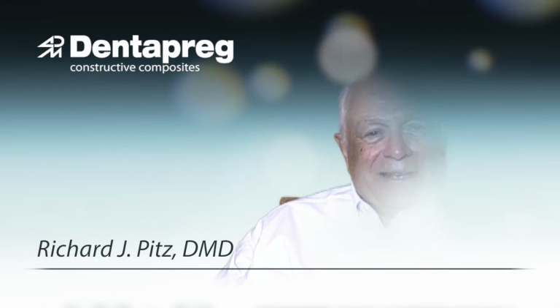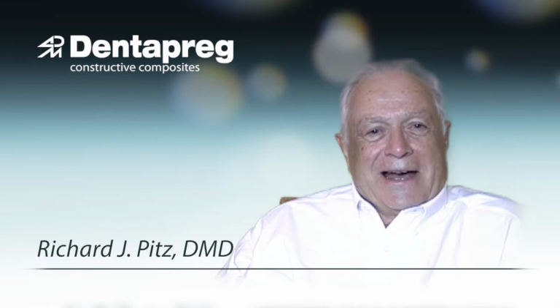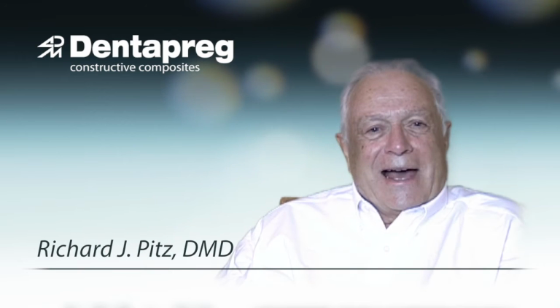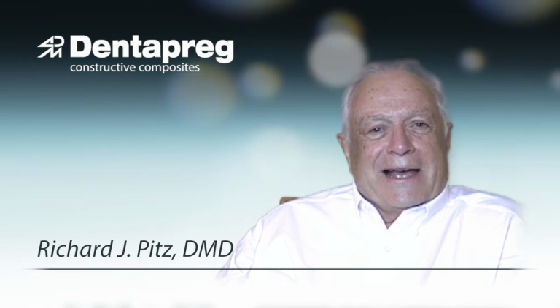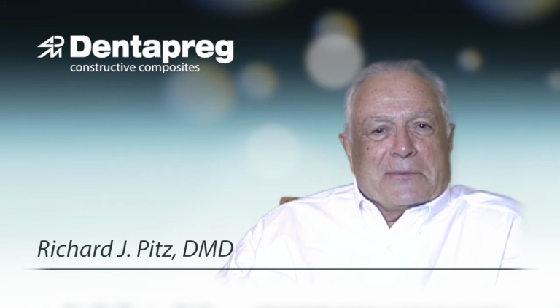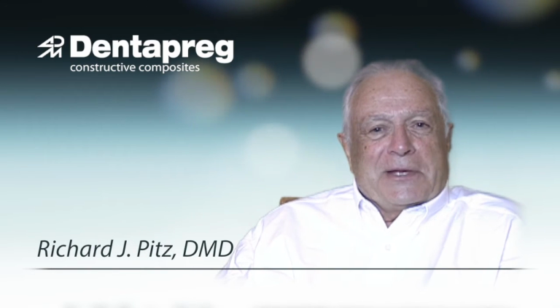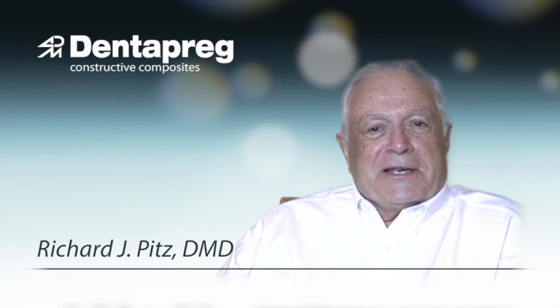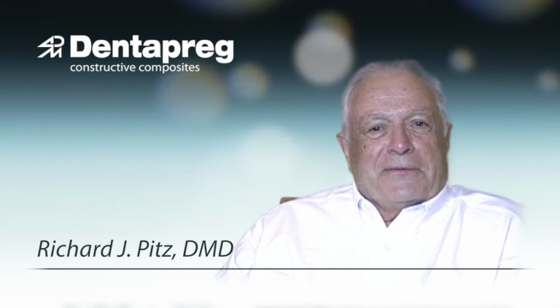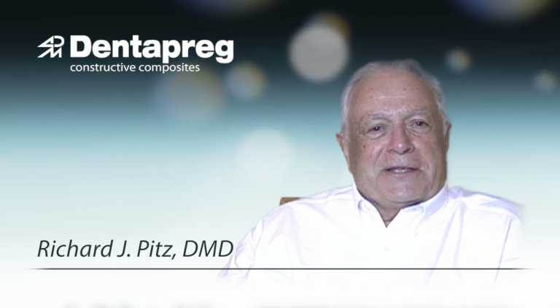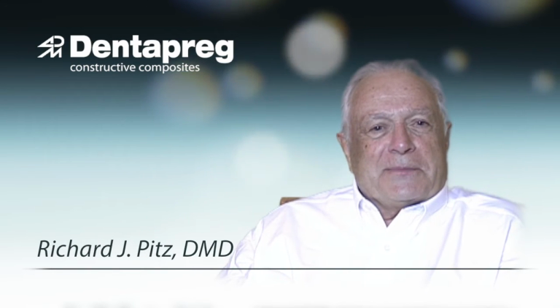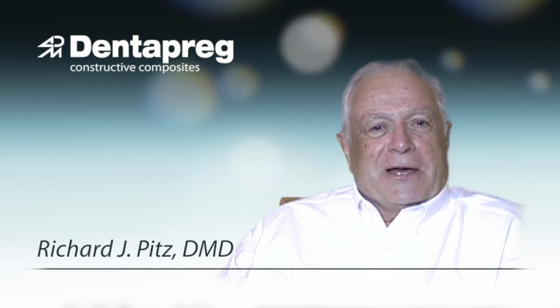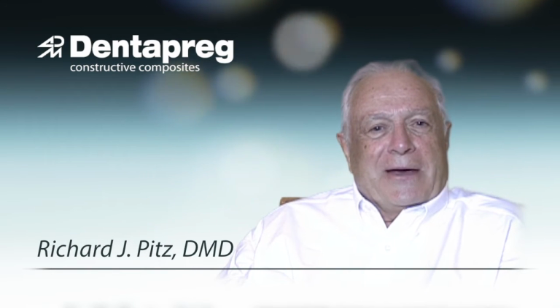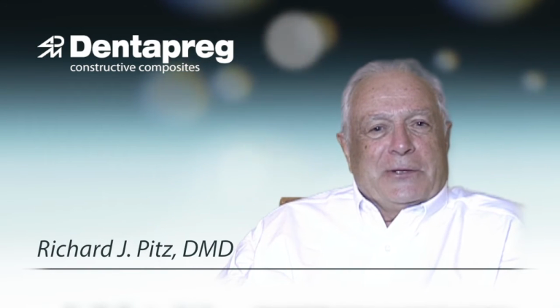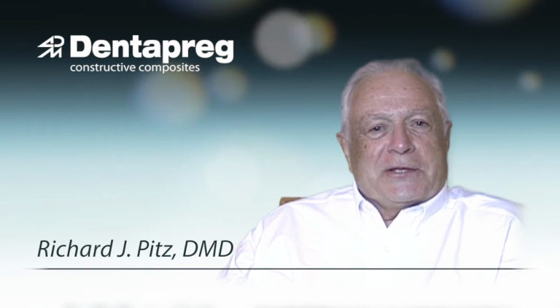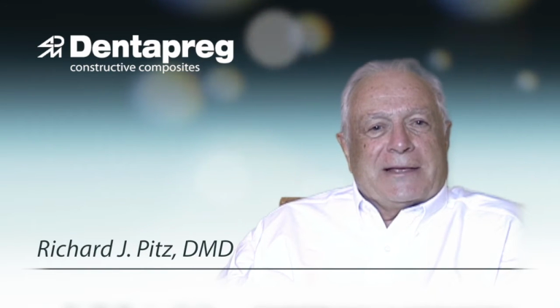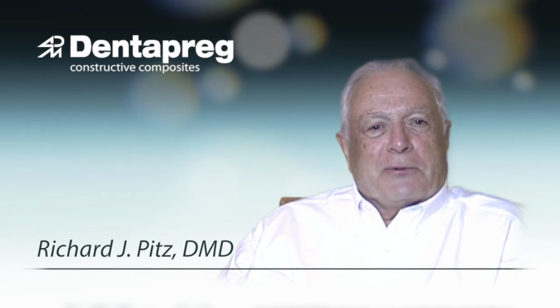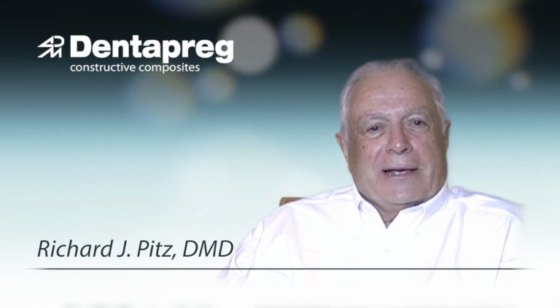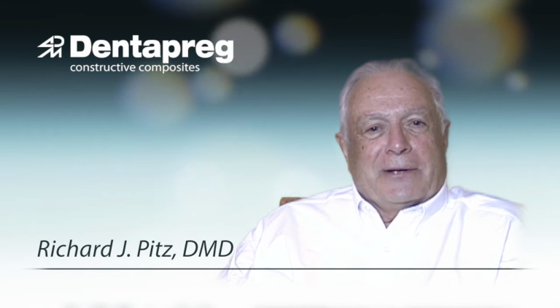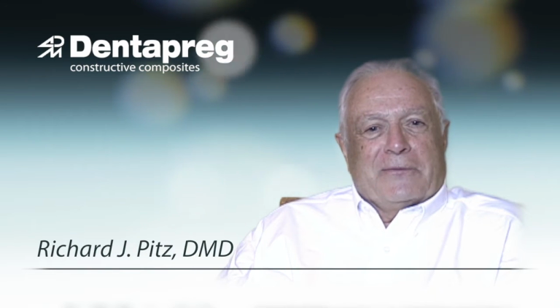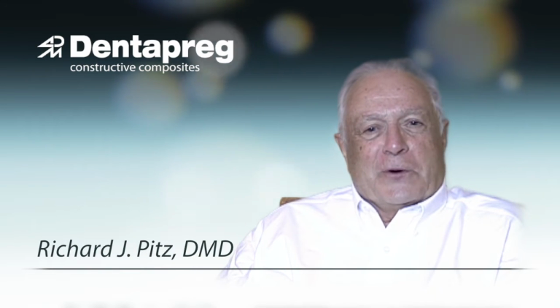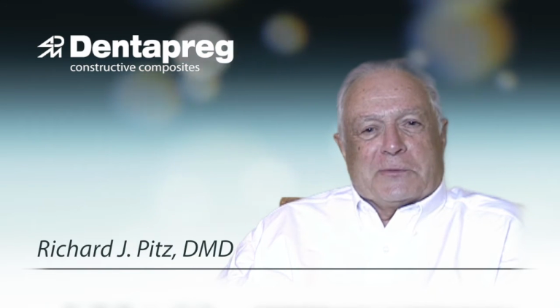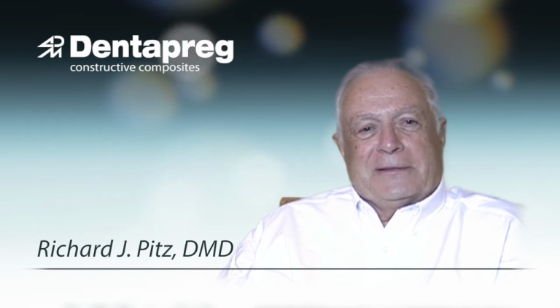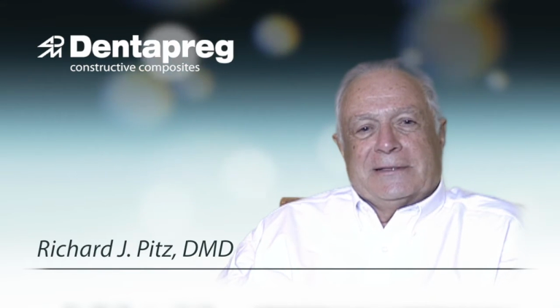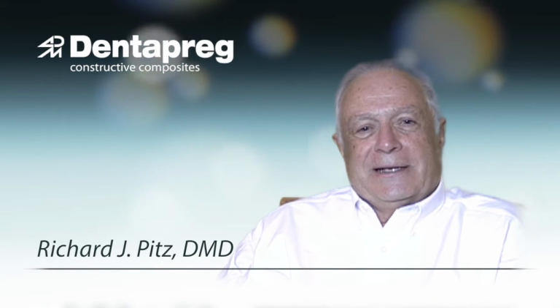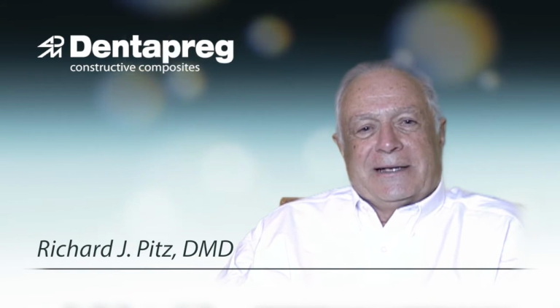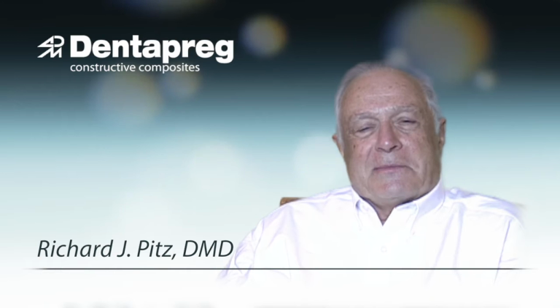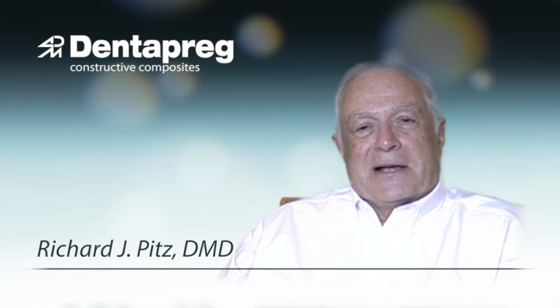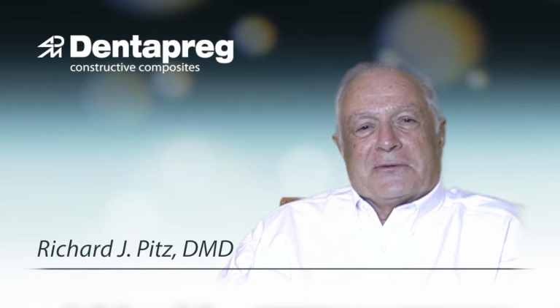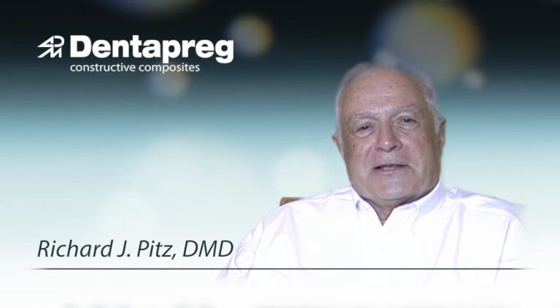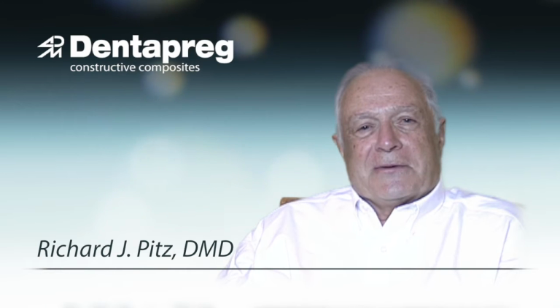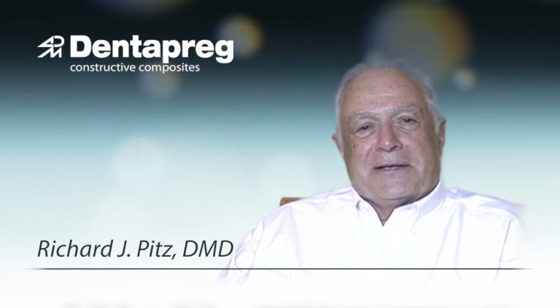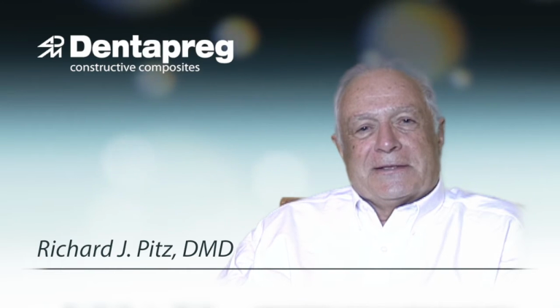Hi, Dr. Pitts here for tips on how to use DenterPreg reinforcement in composite restorations.